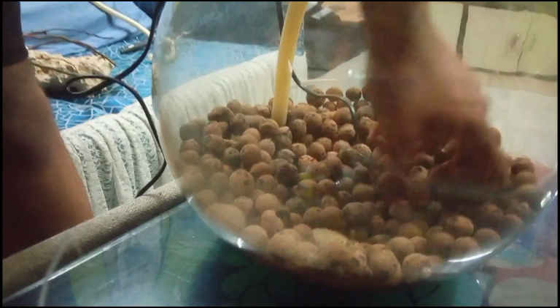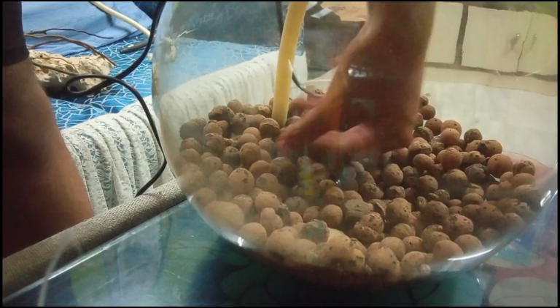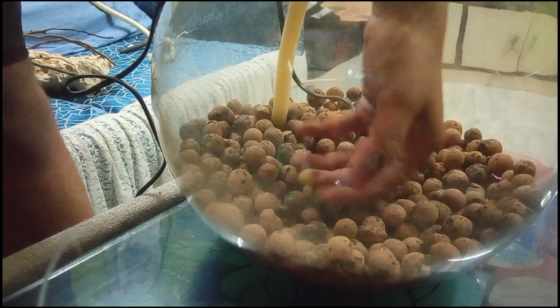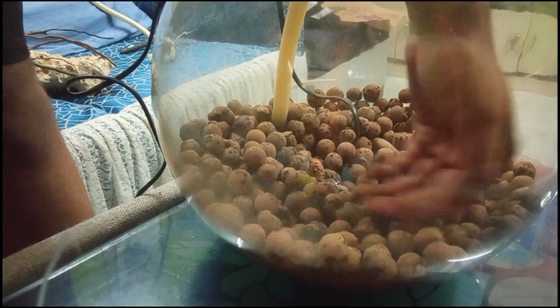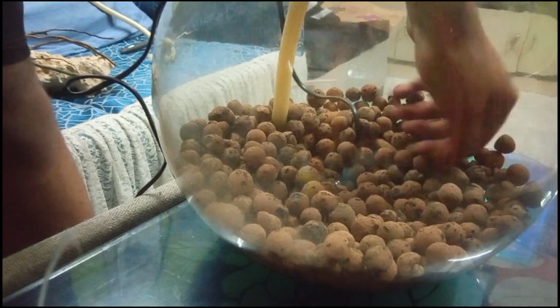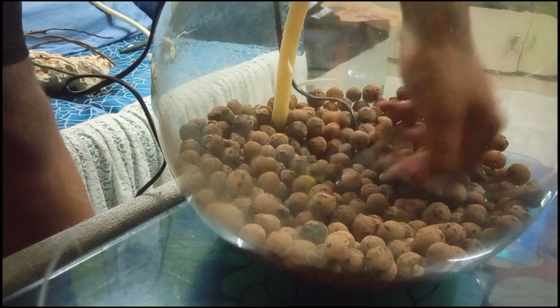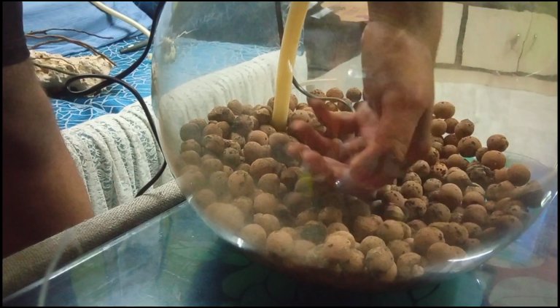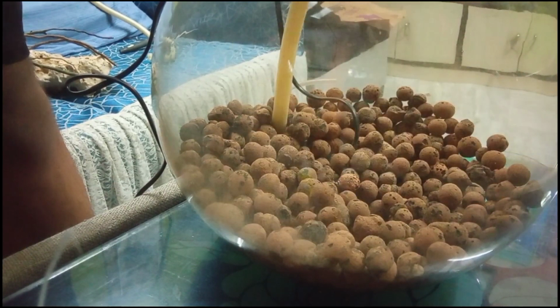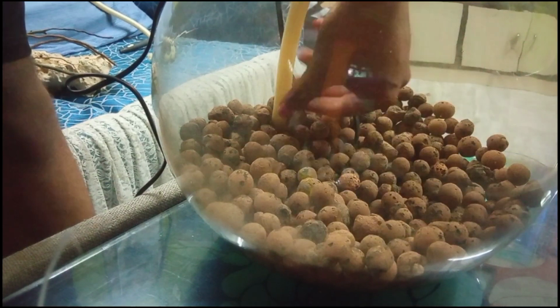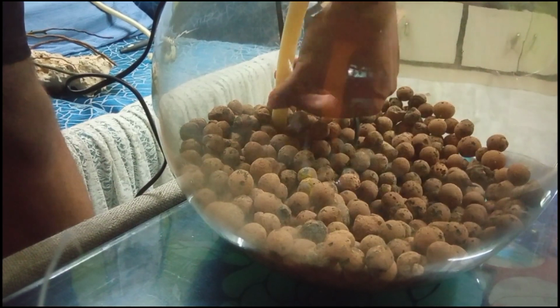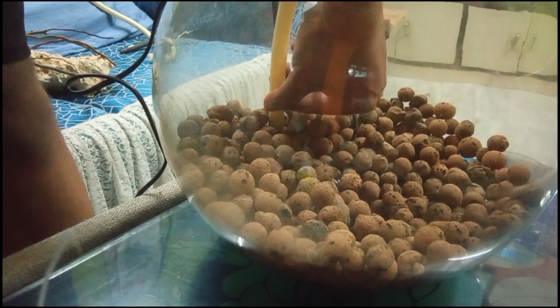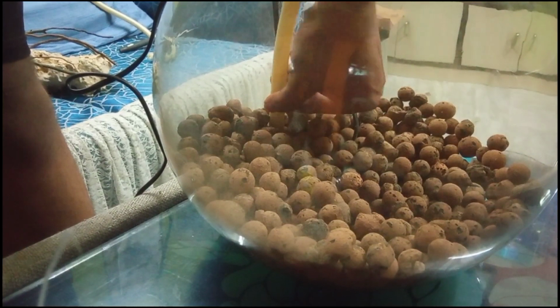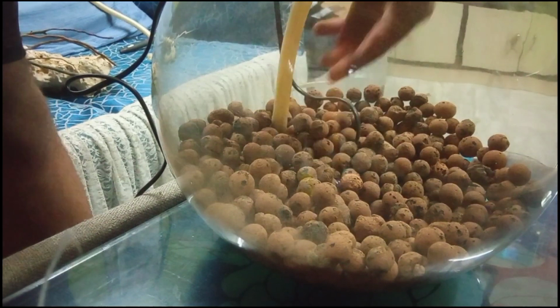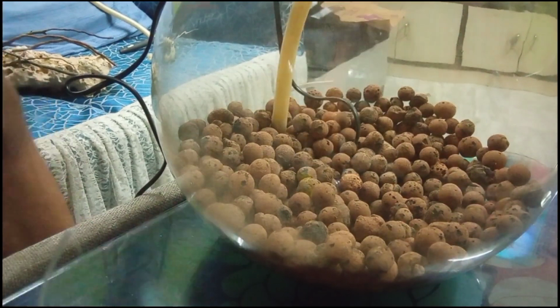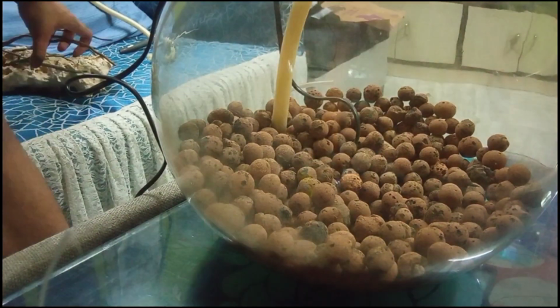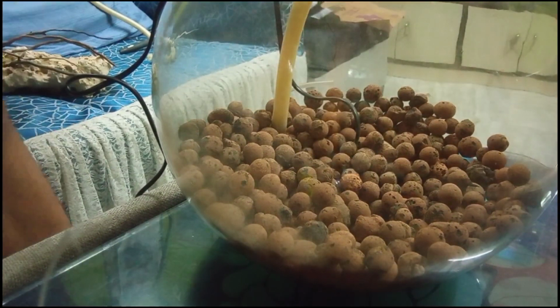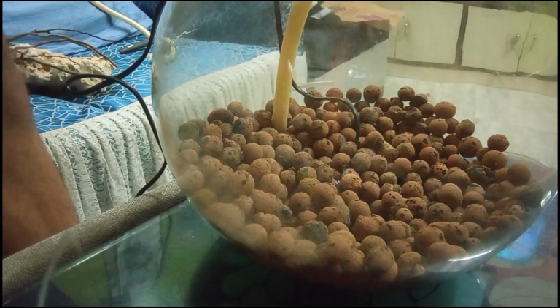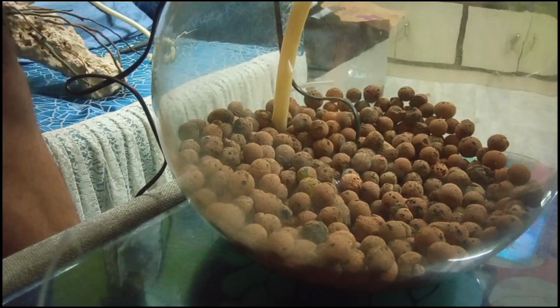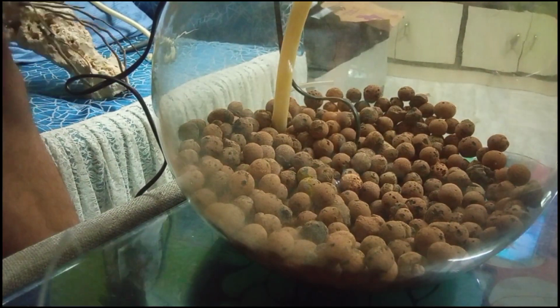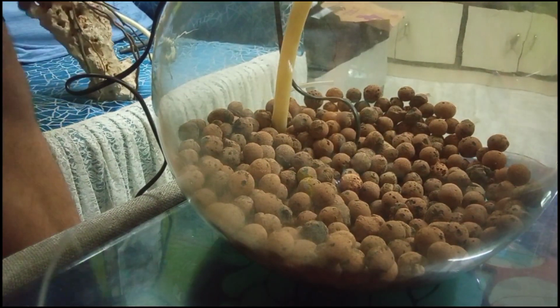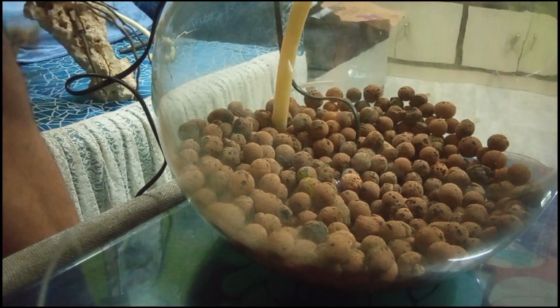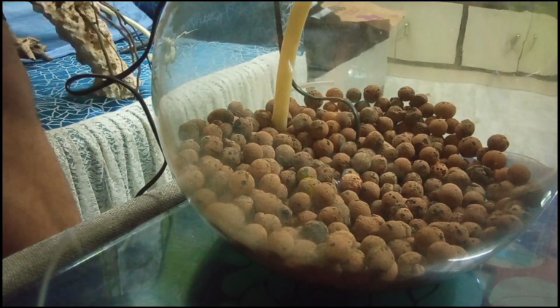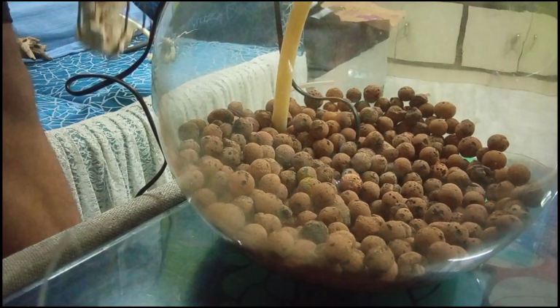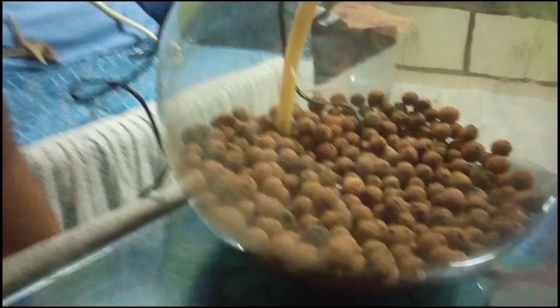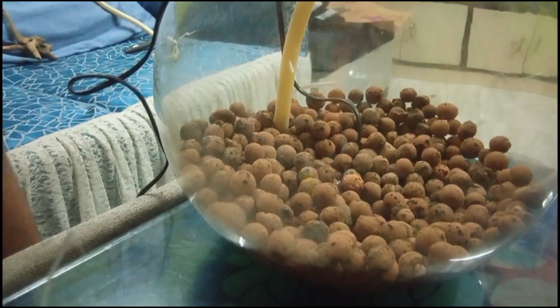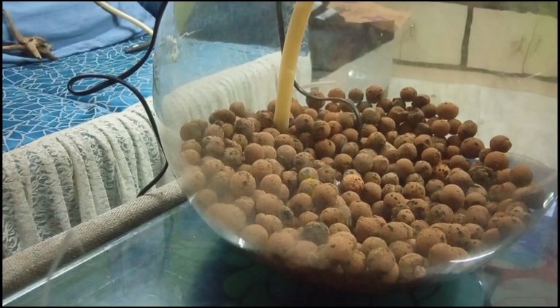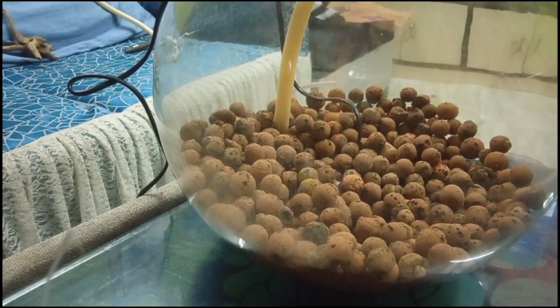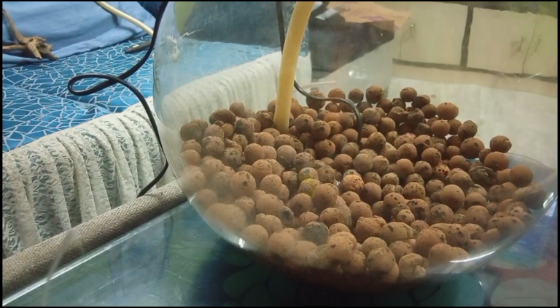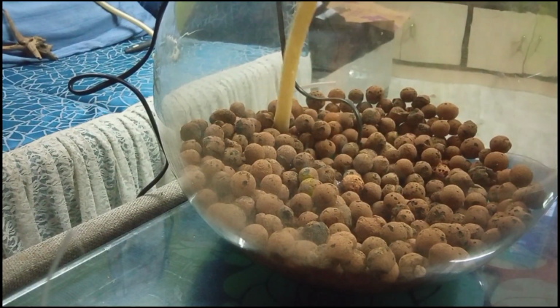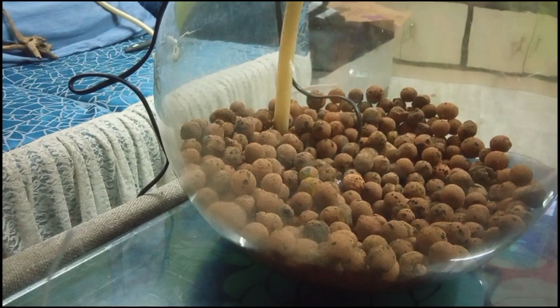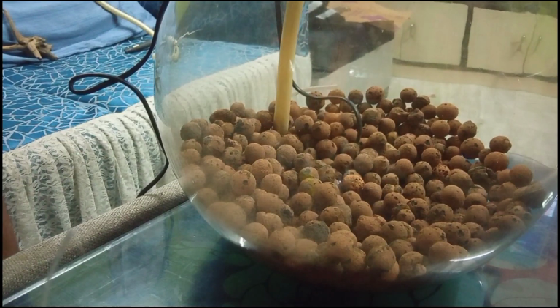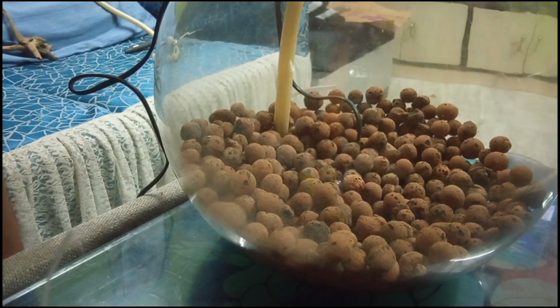Leca can be used in hydroponic farming. You can use it to grow plants and it works great for this kind of miniature scape setup. The bowl is looking great overall.